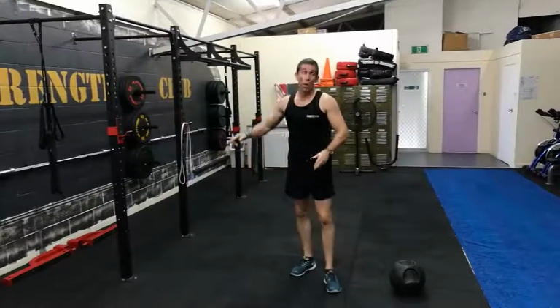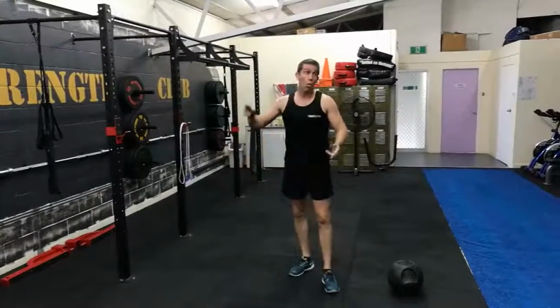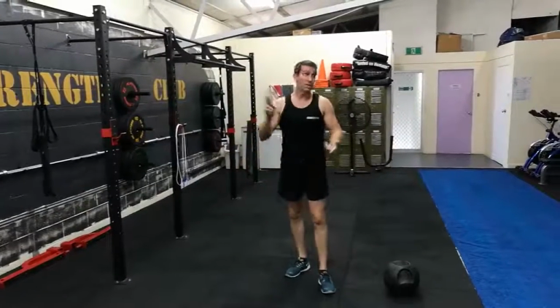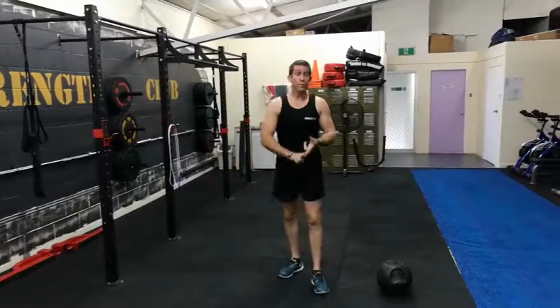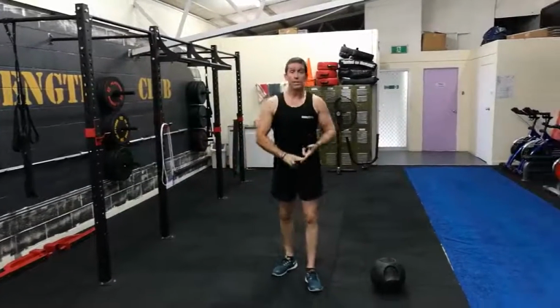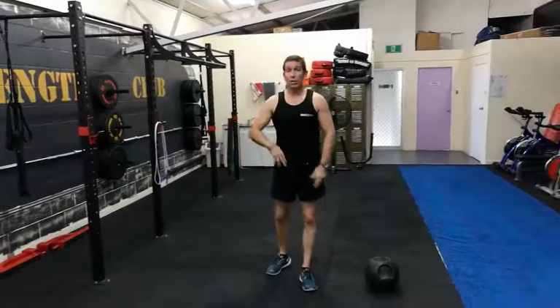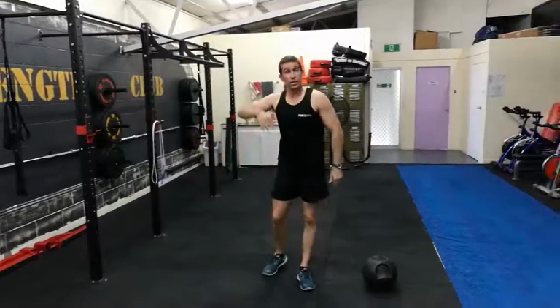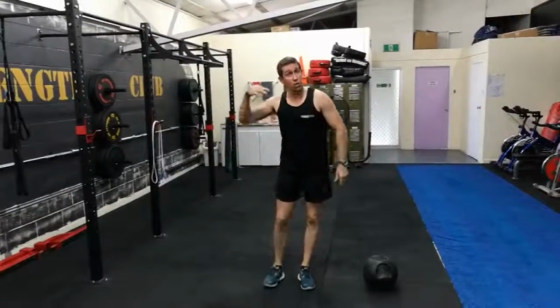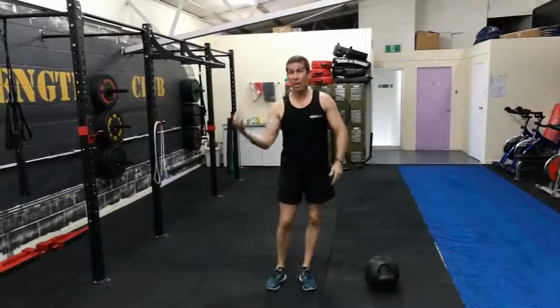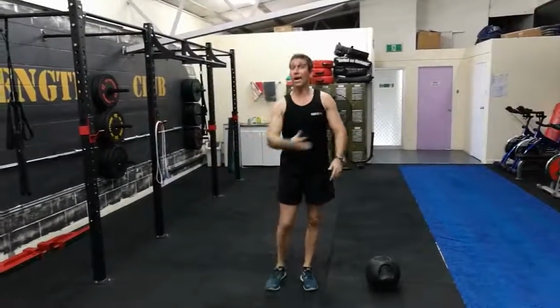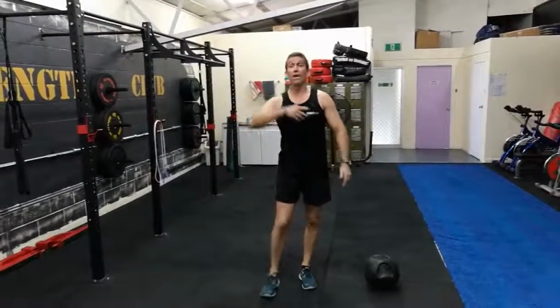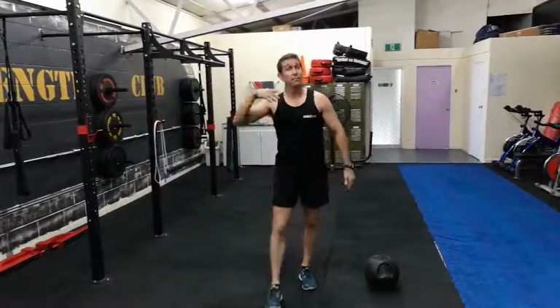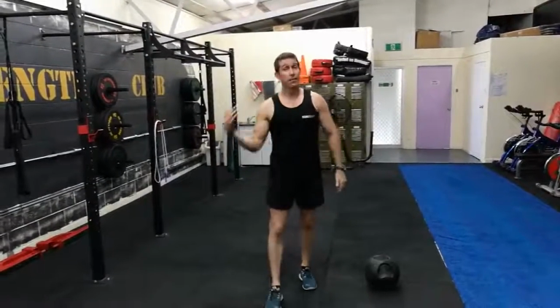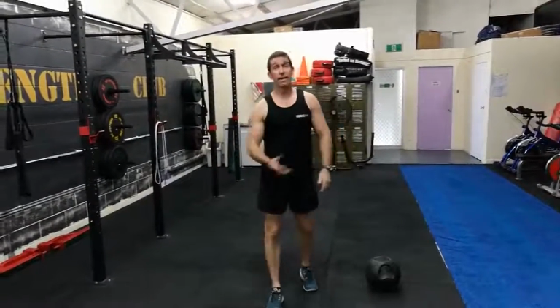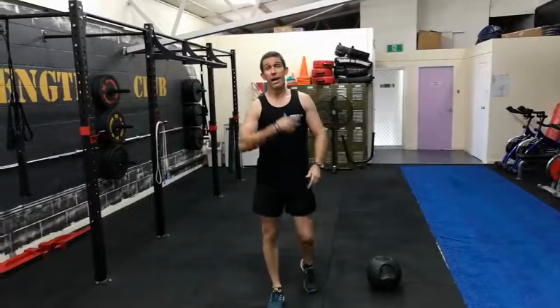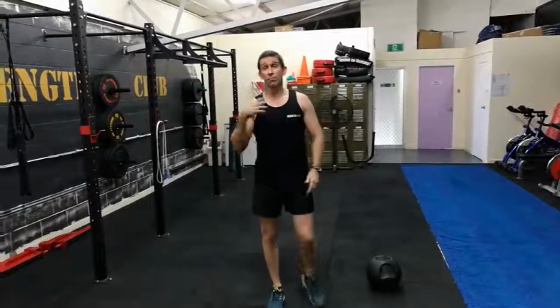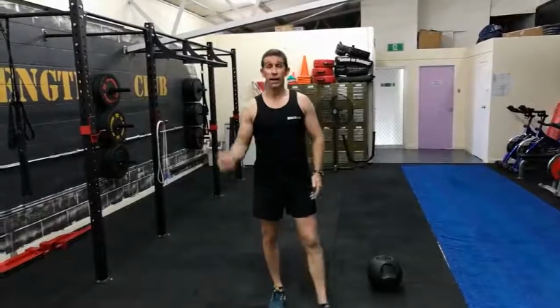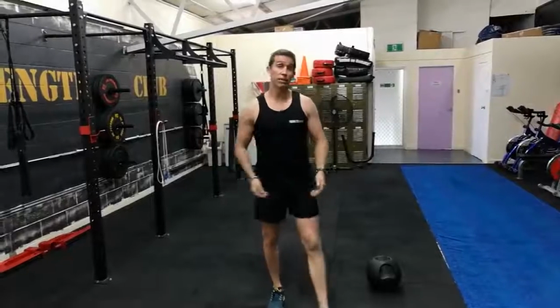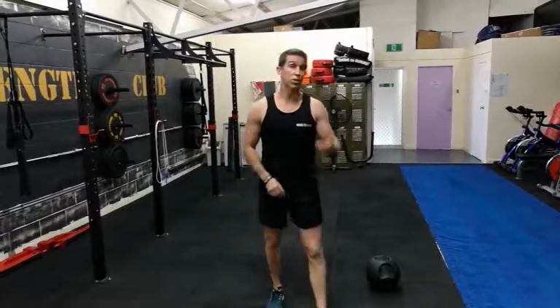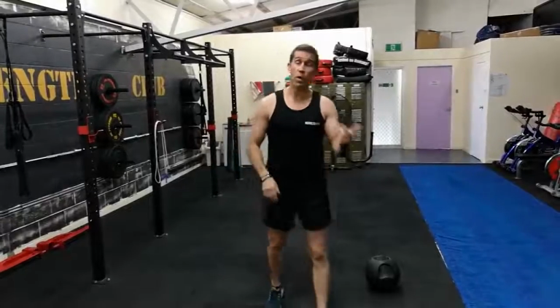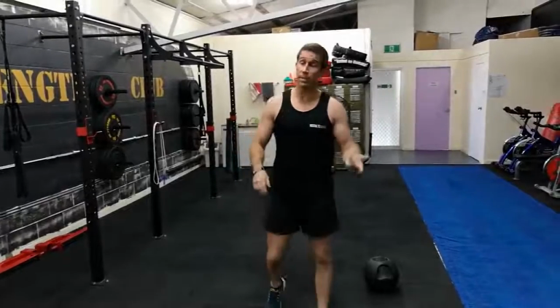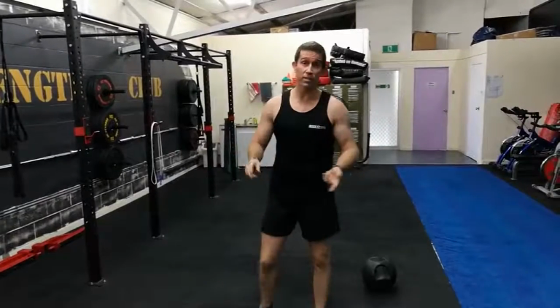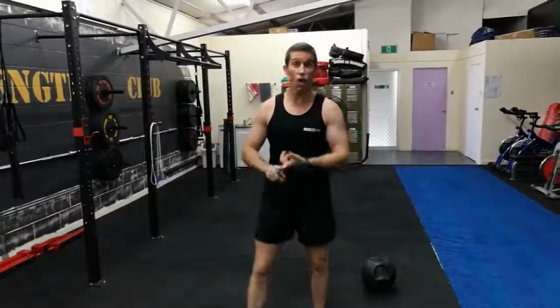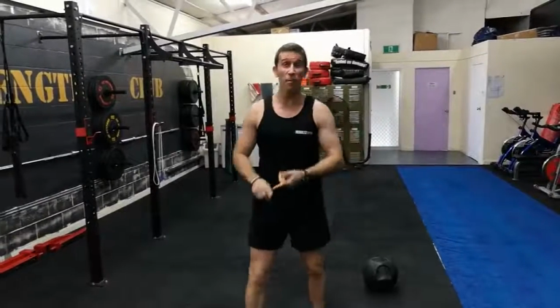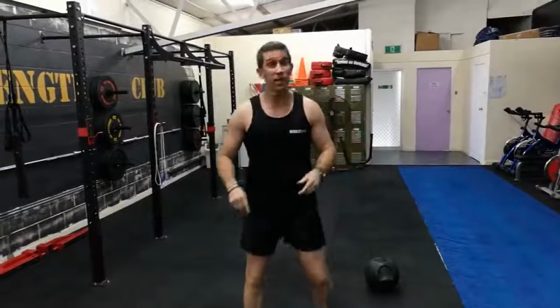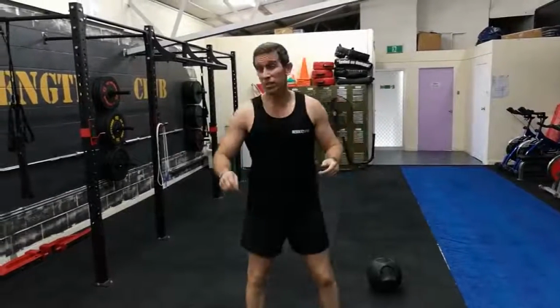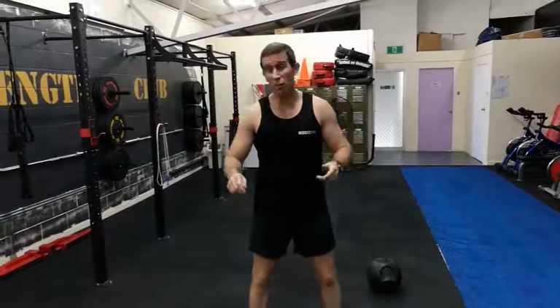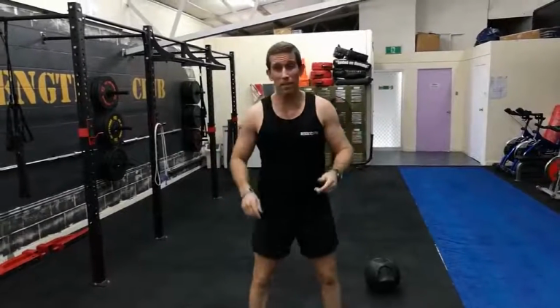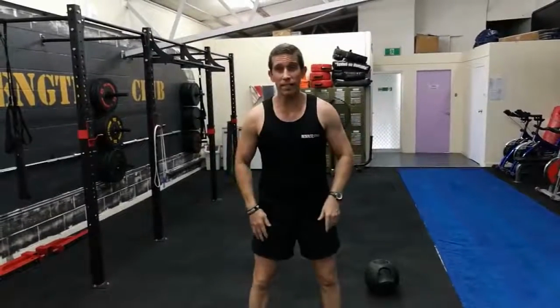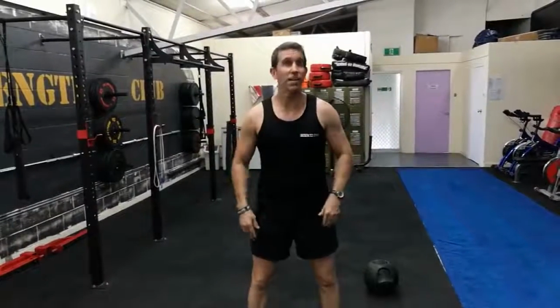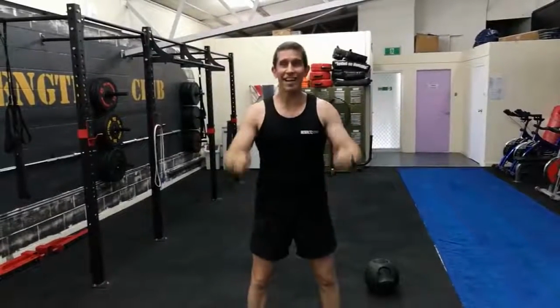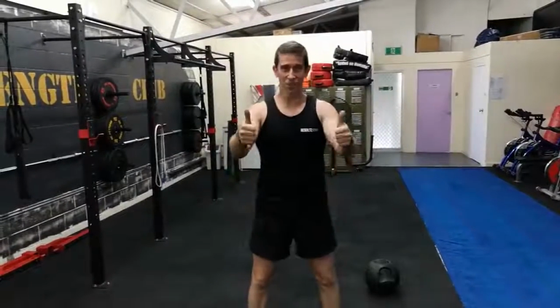Once you've finished that, guys, it's round after round after round. 20 minutes. Time it, do it with your mates, and enjoy it.